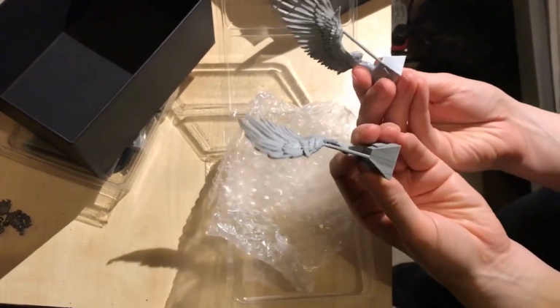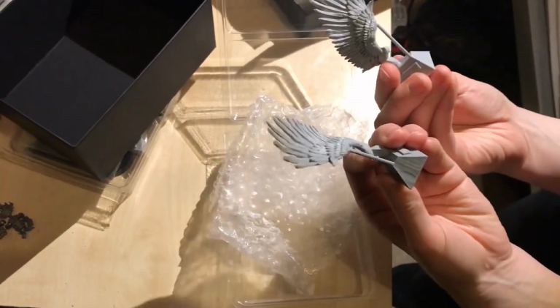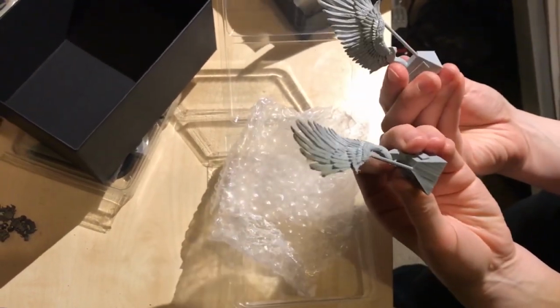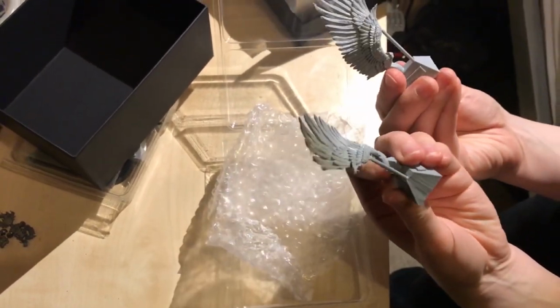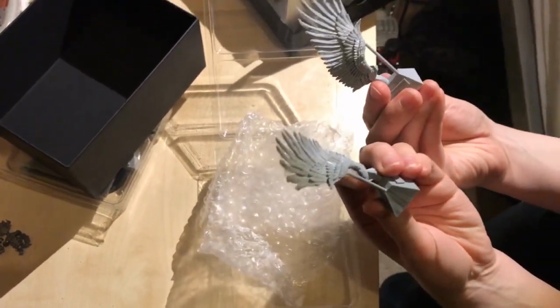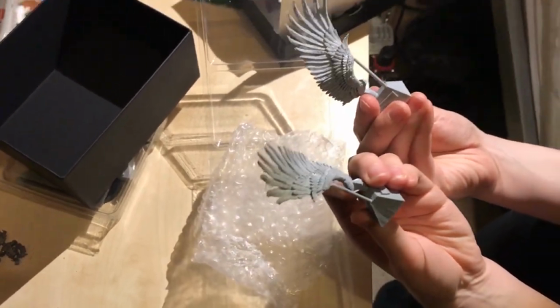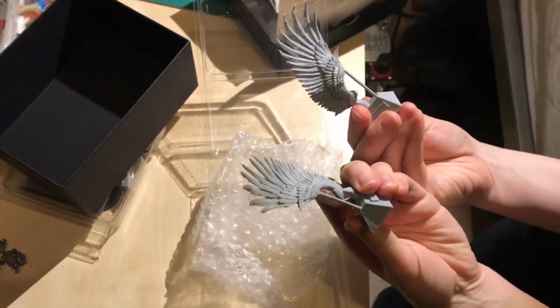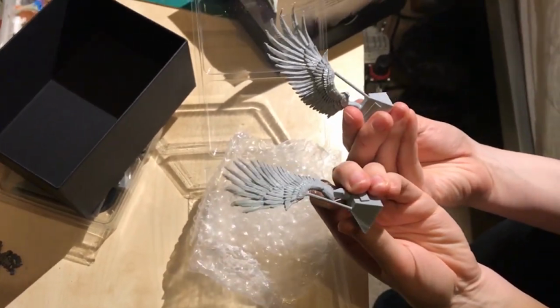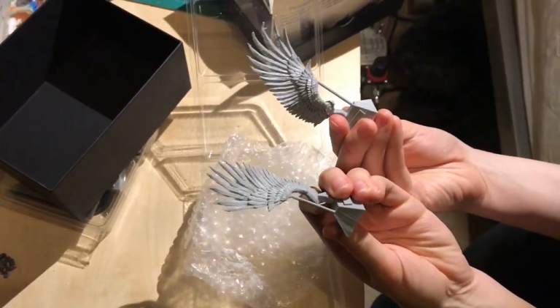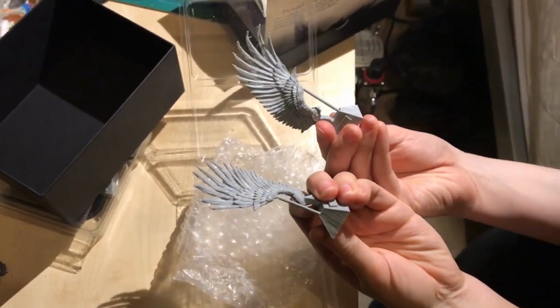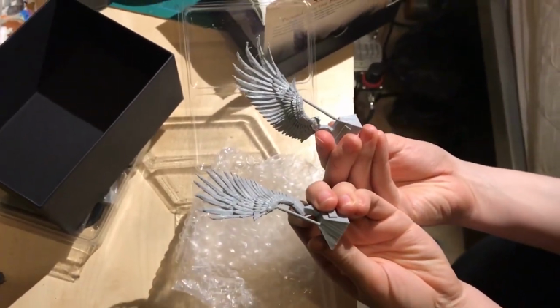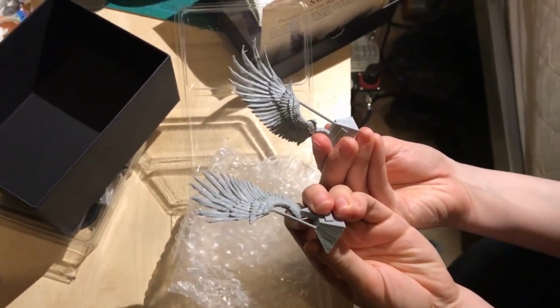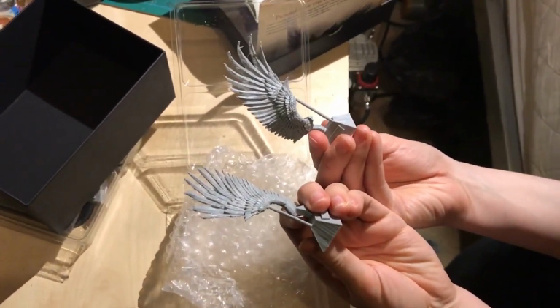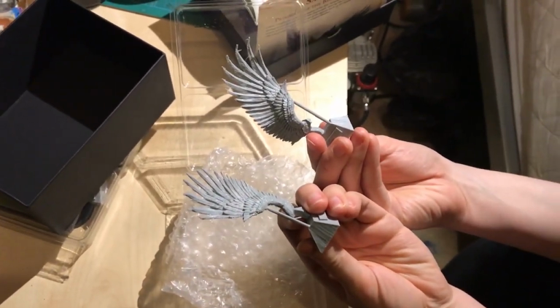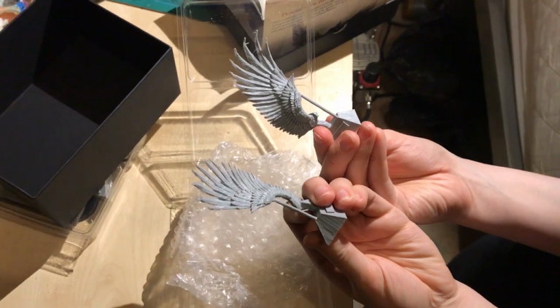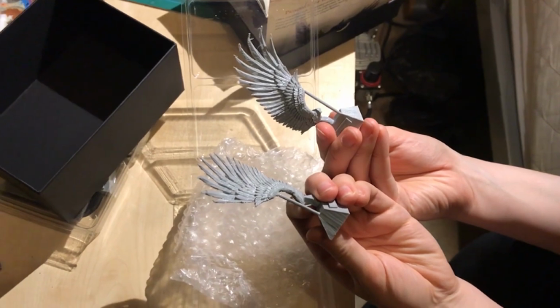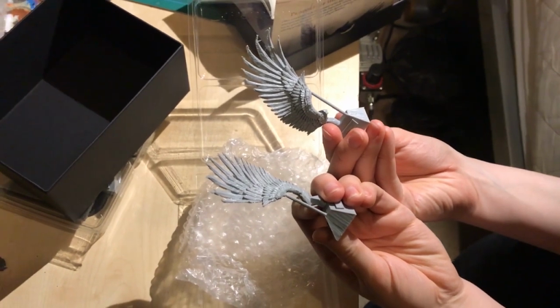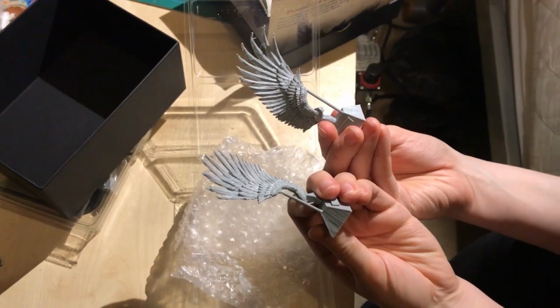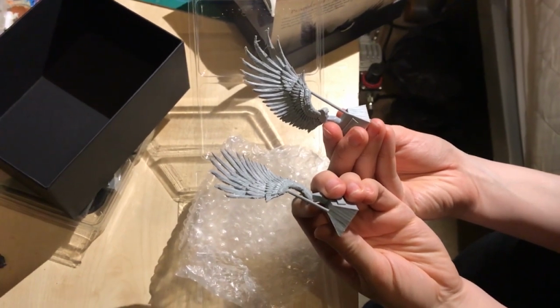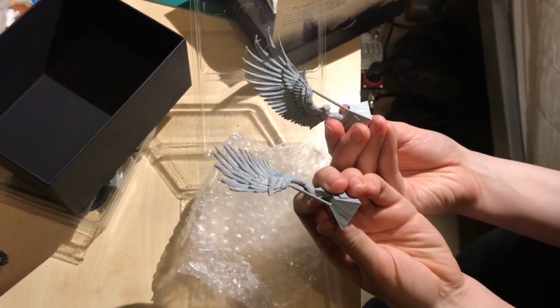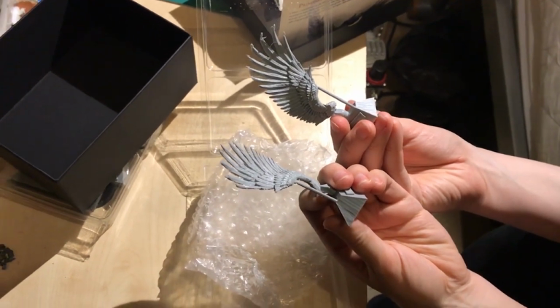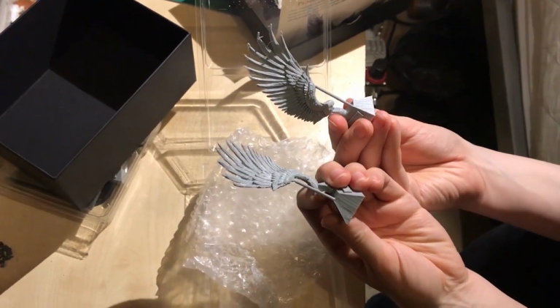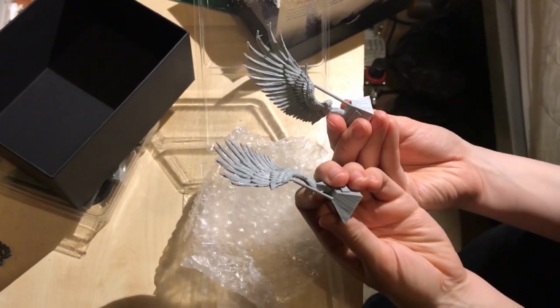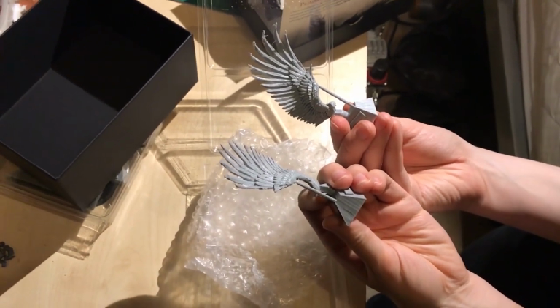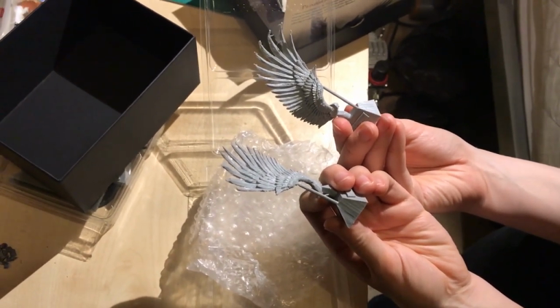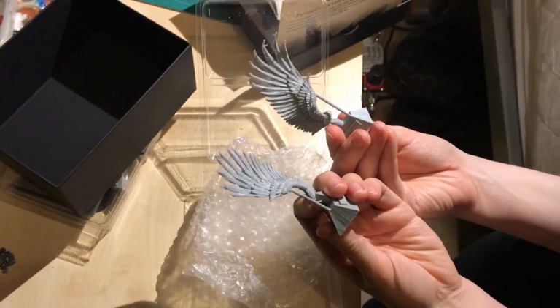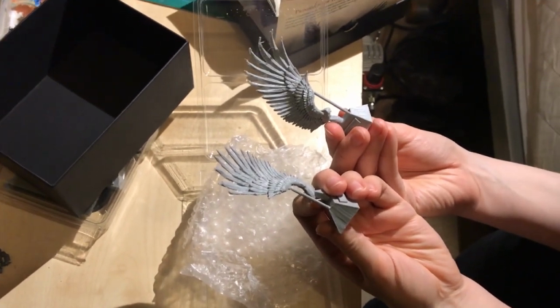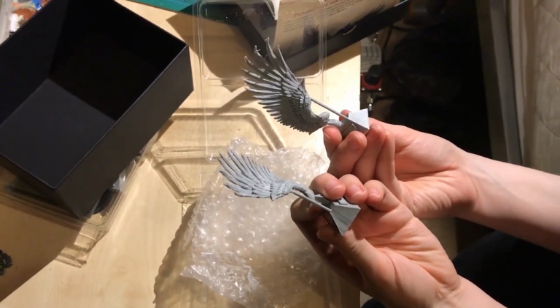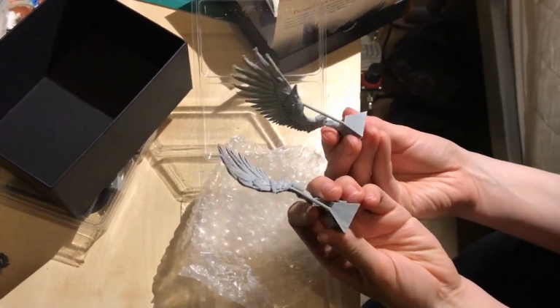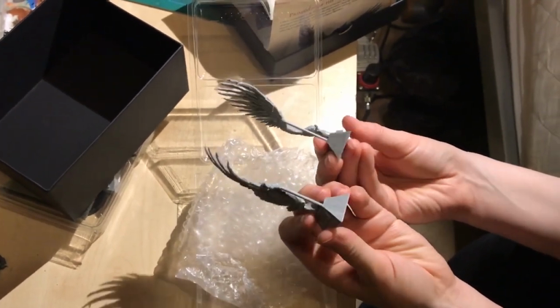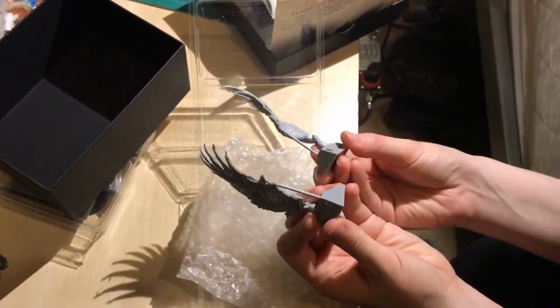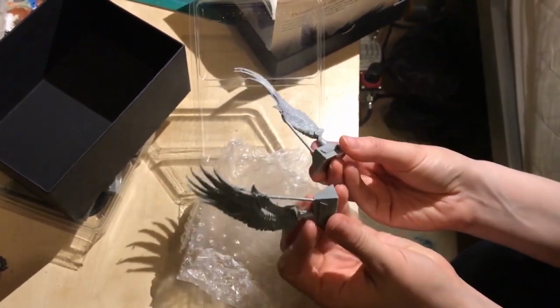Unless you're doing something else with them, it's a hell of an expensive model just to be buying it for wings.